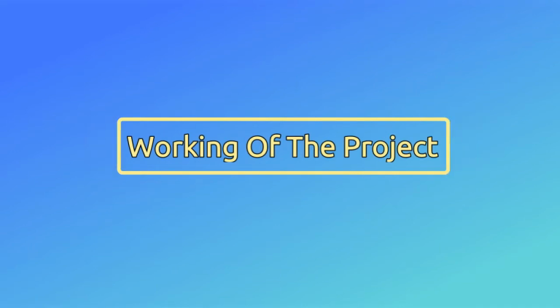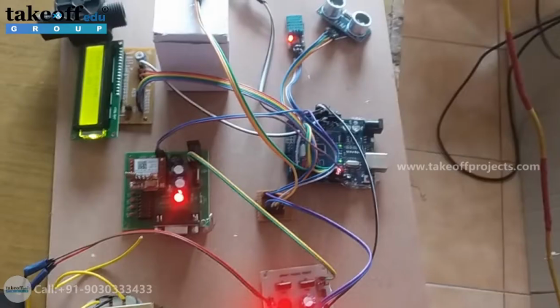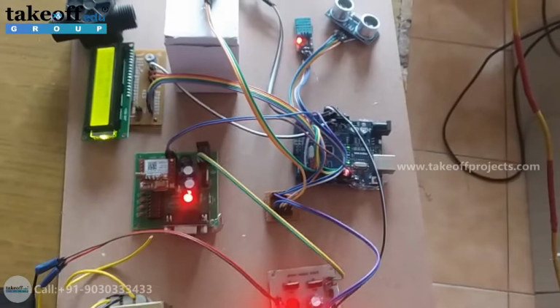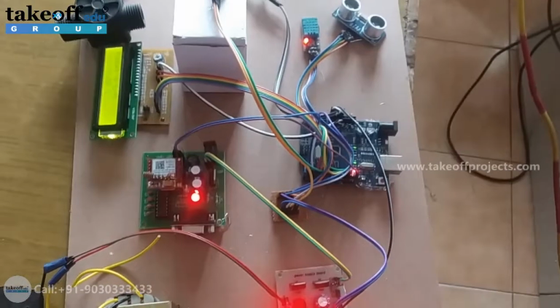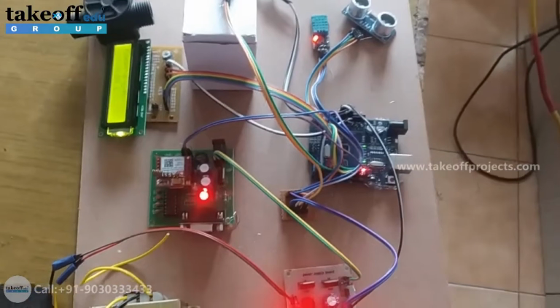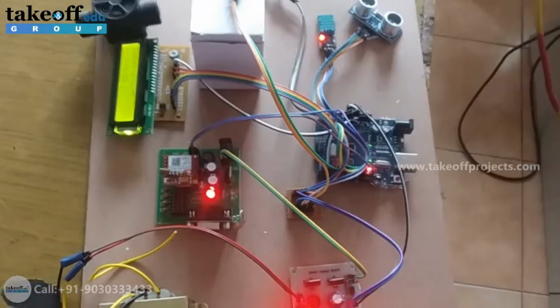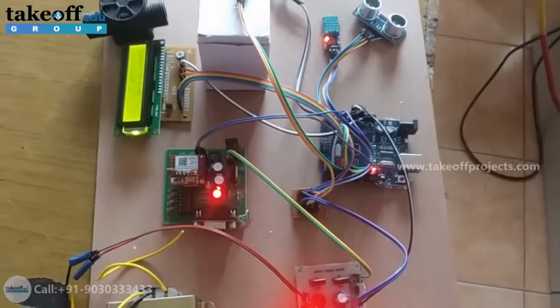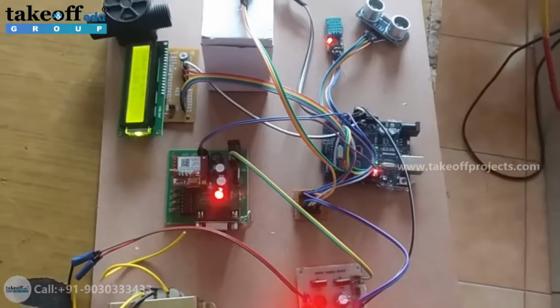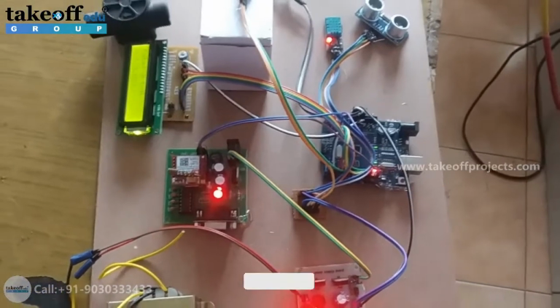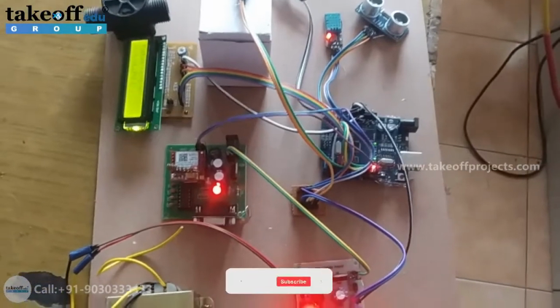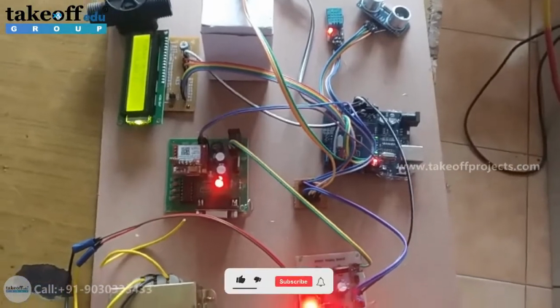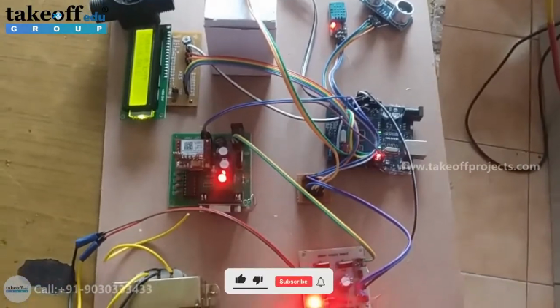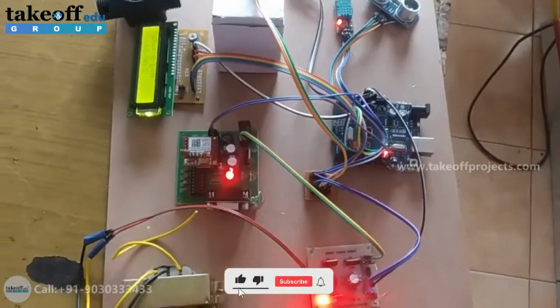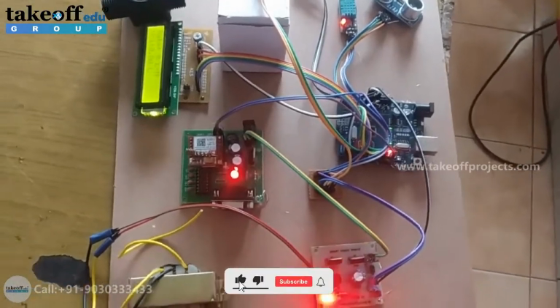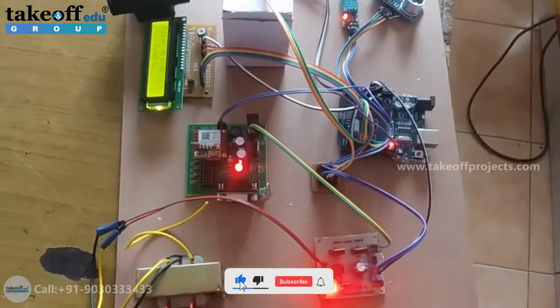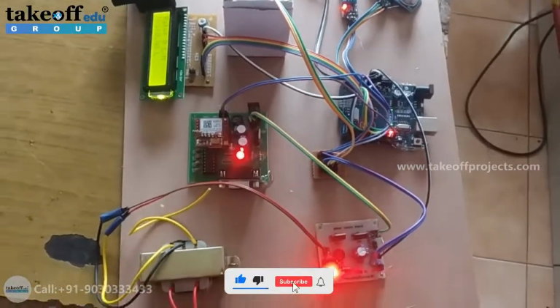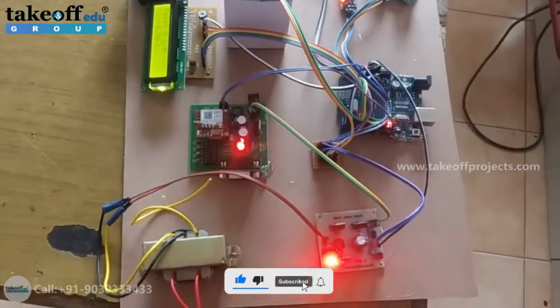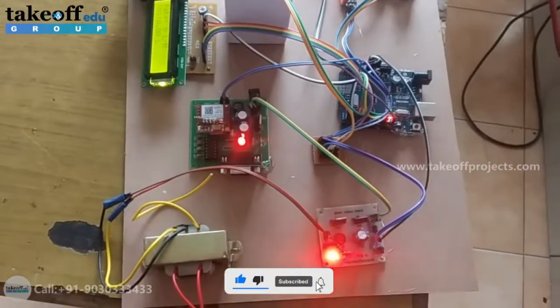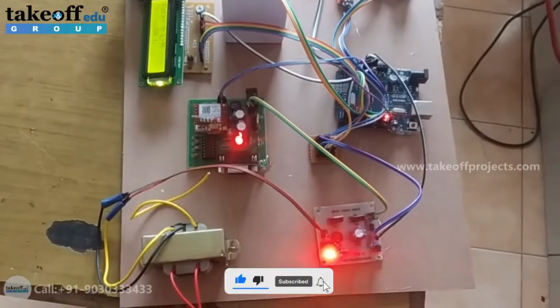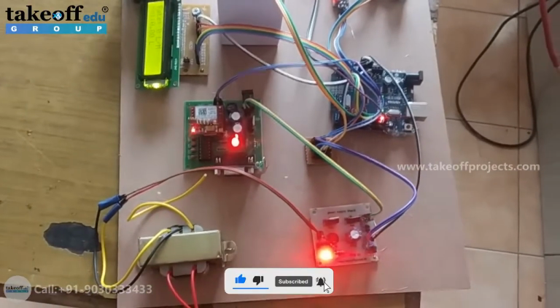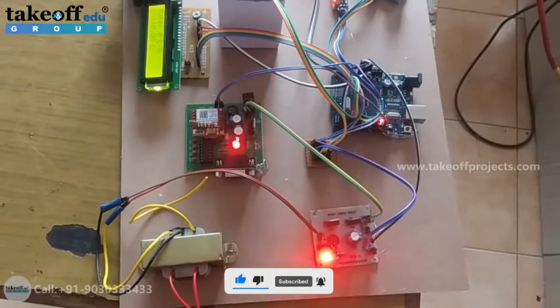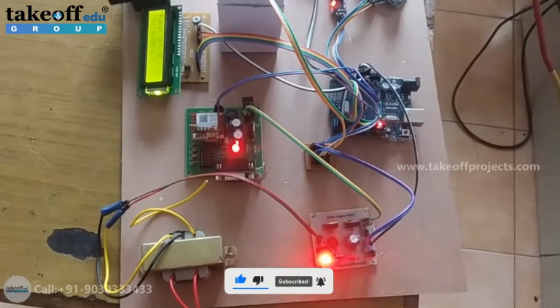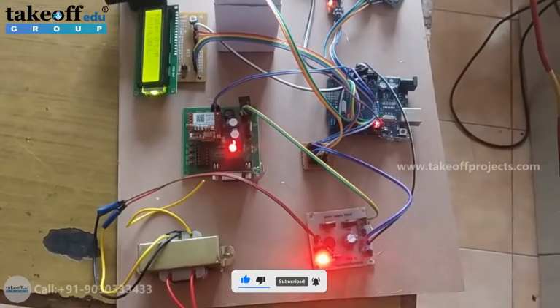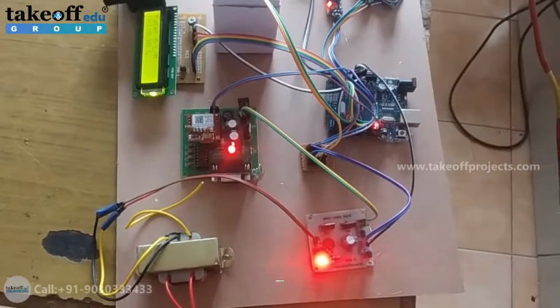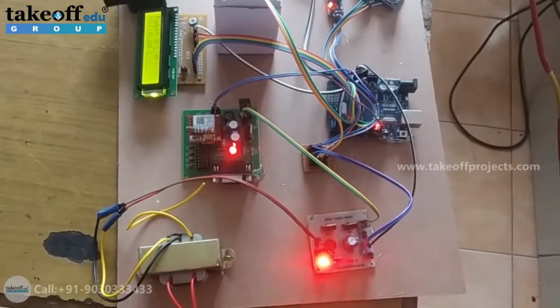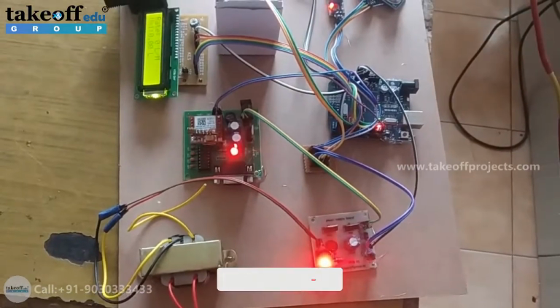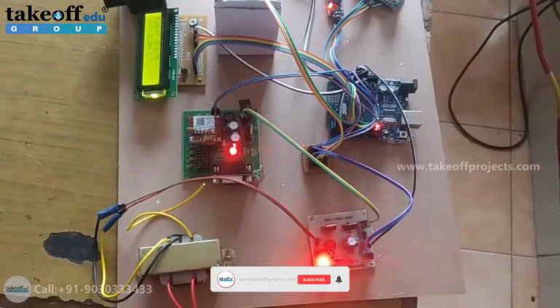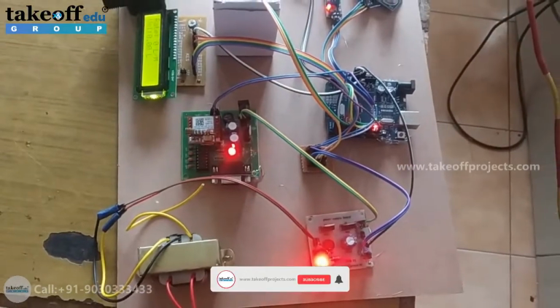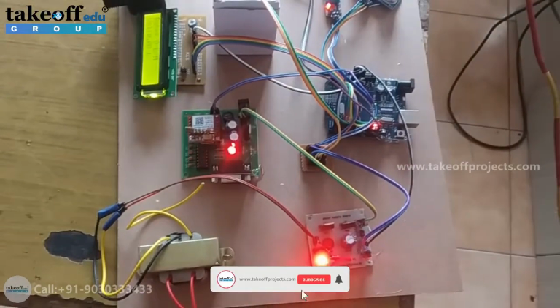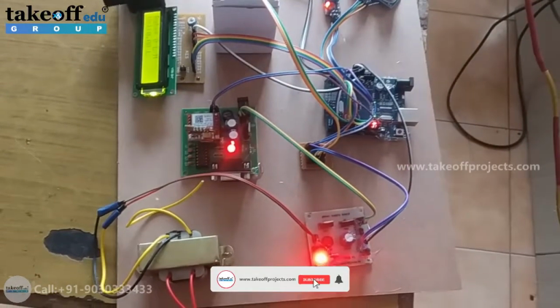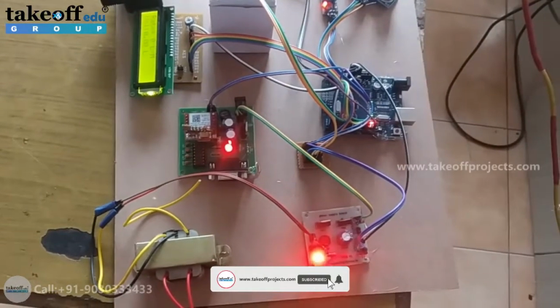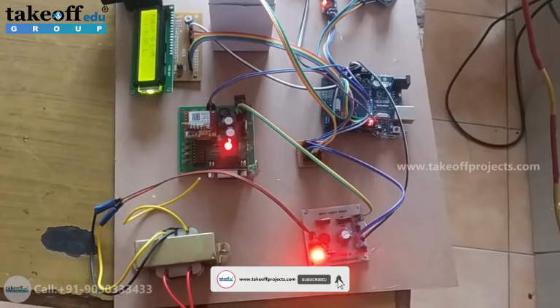Hi friends, this is the project manhole detection and monitoring system.